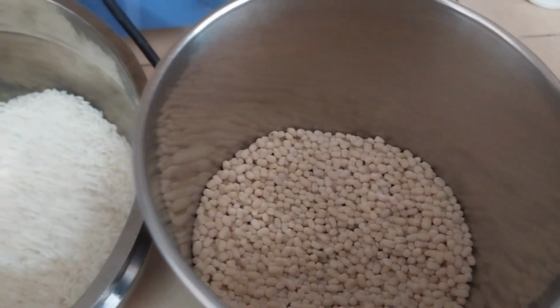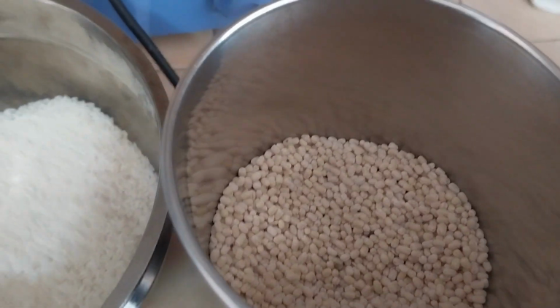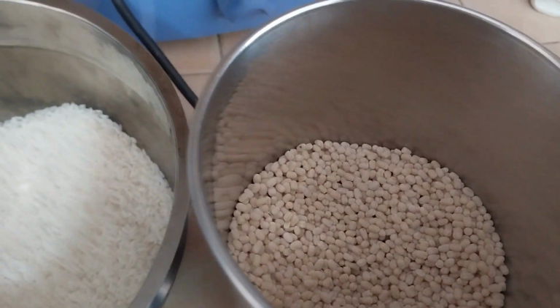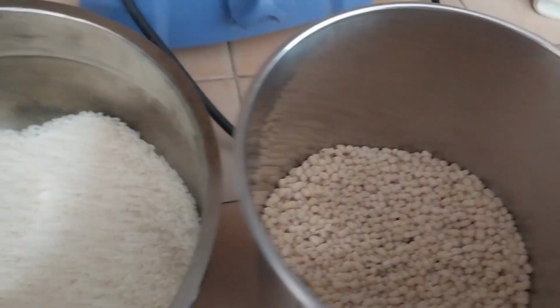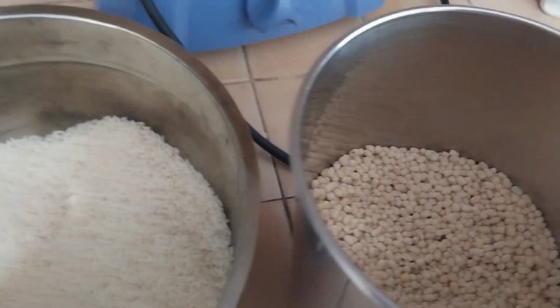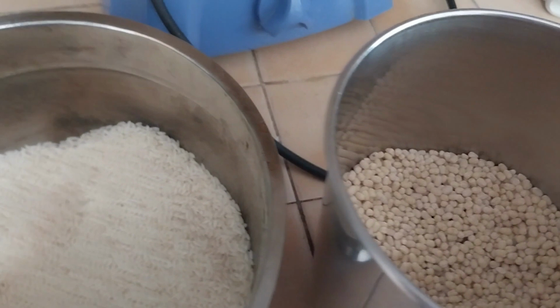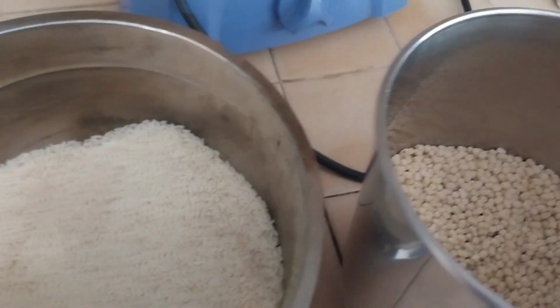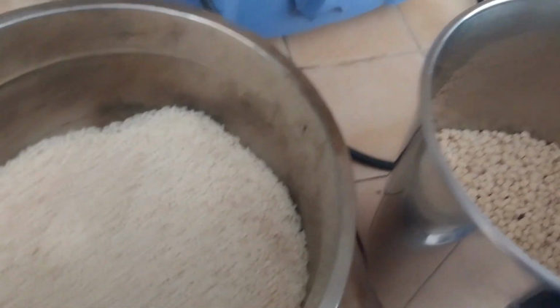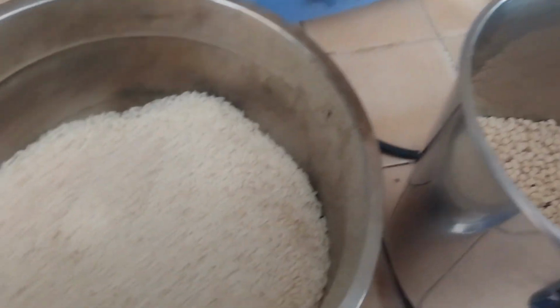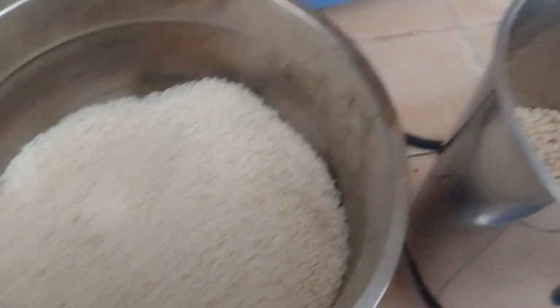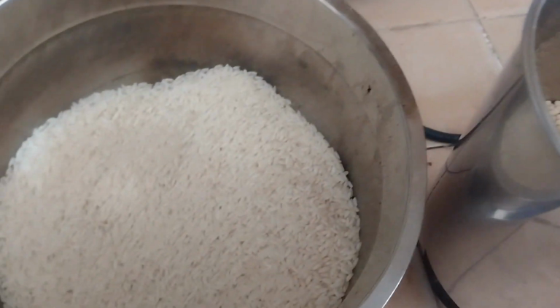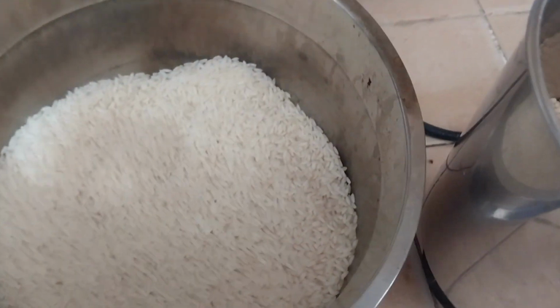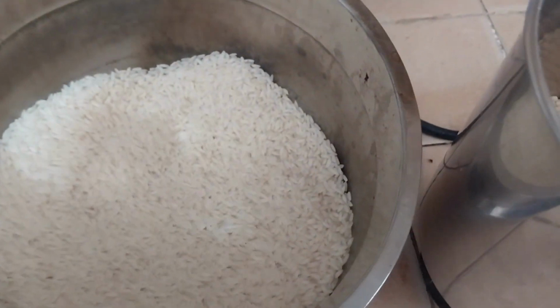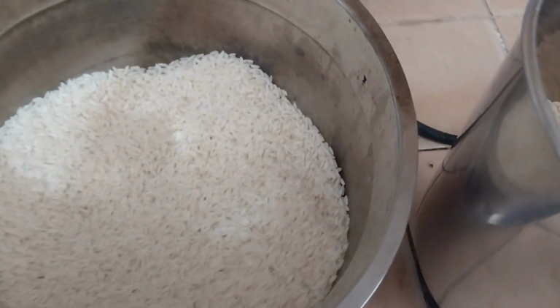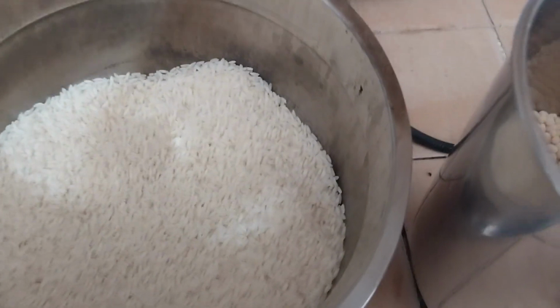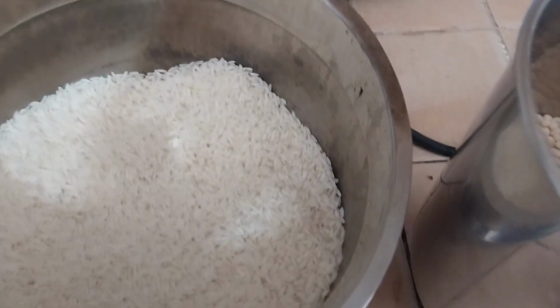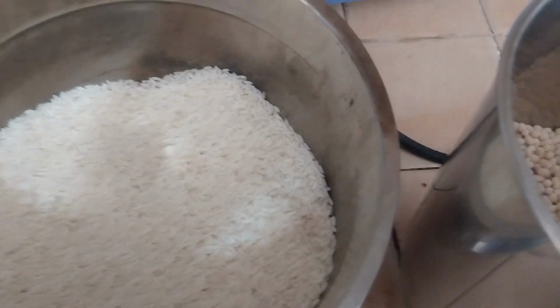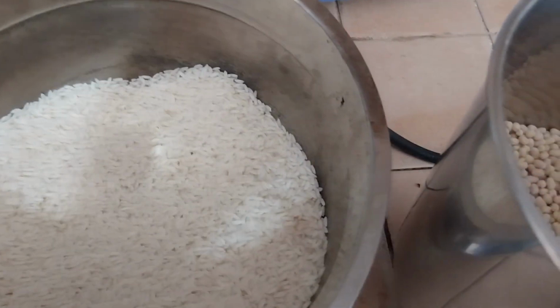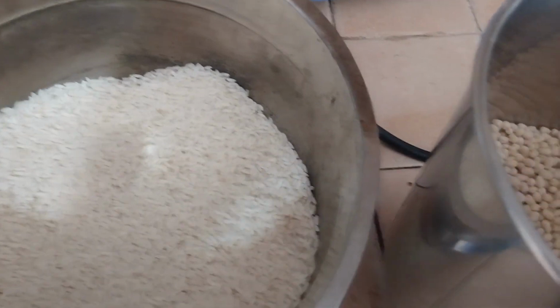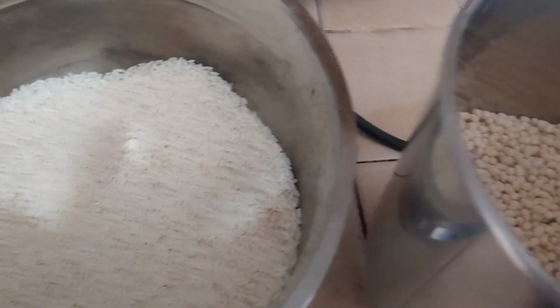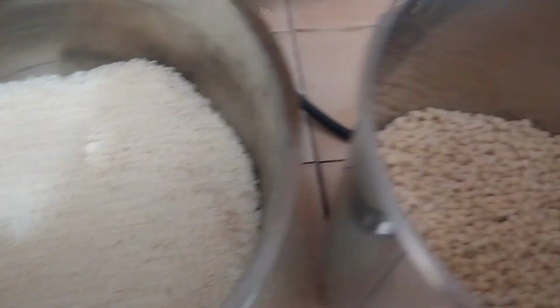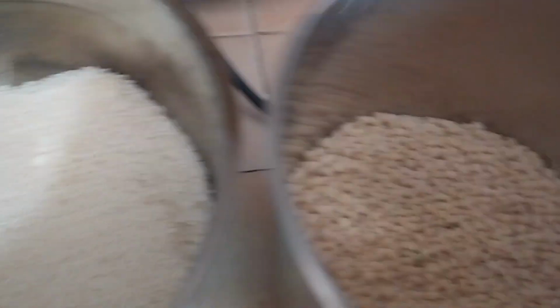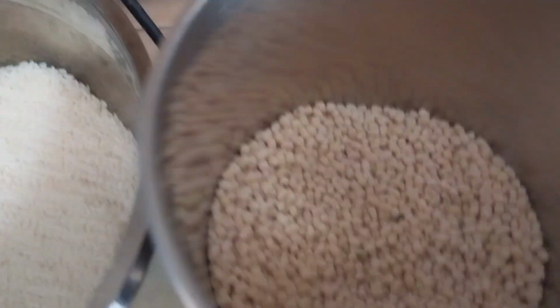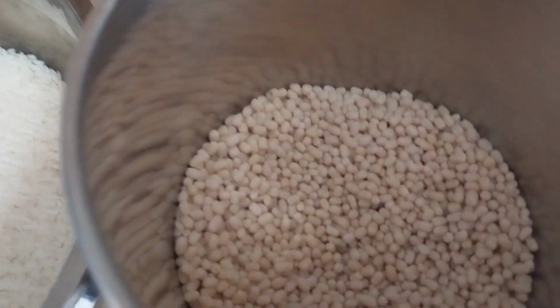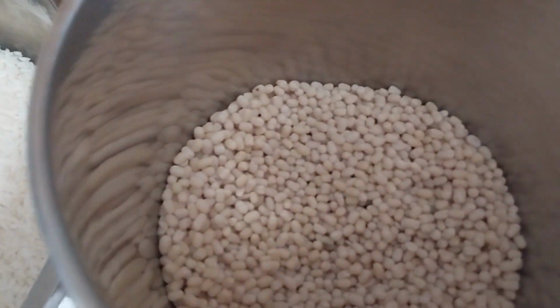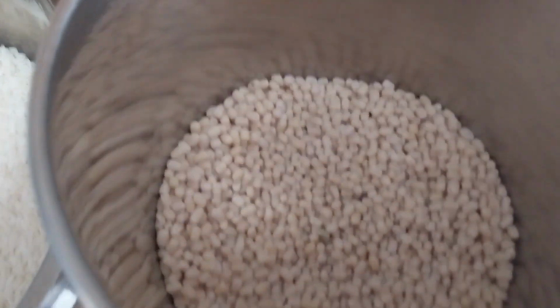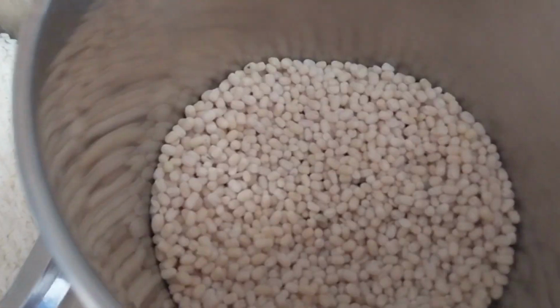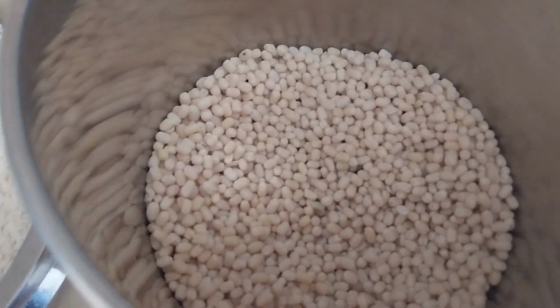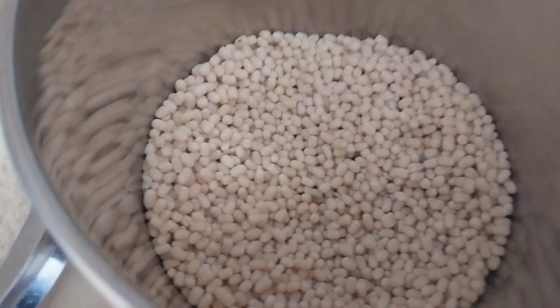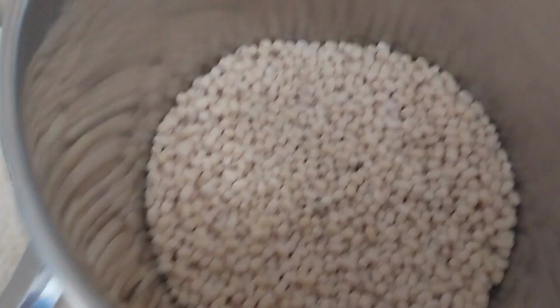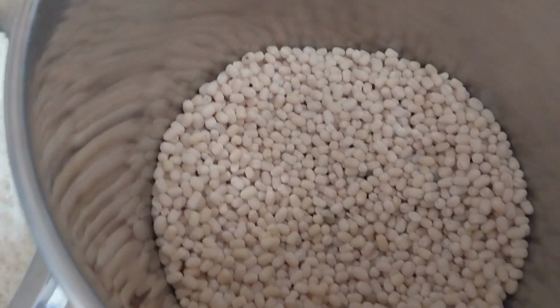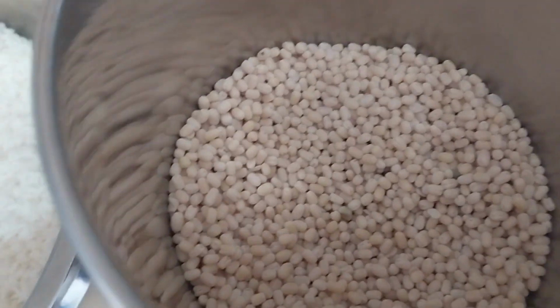I will show you the recipe. First, I will add arisi. 2 tumblers of normal arisi.